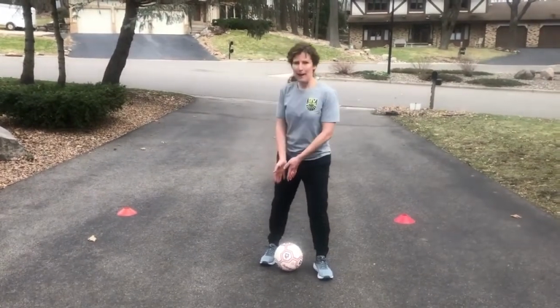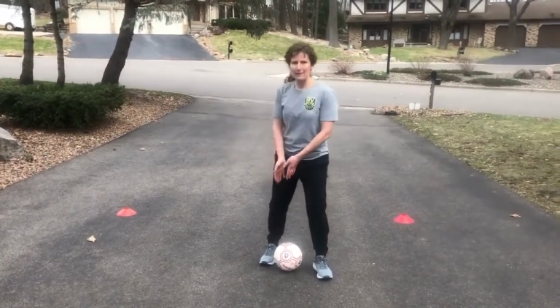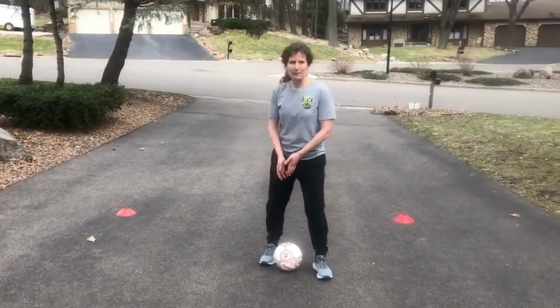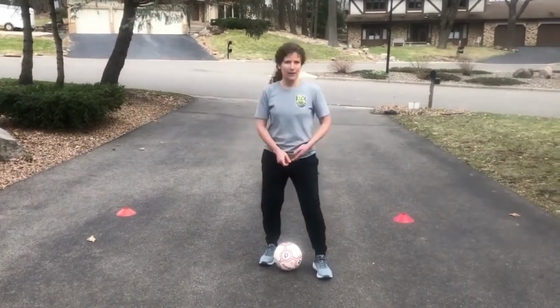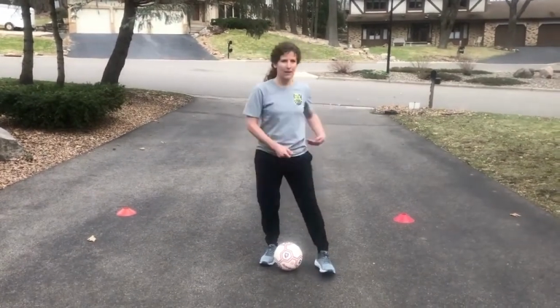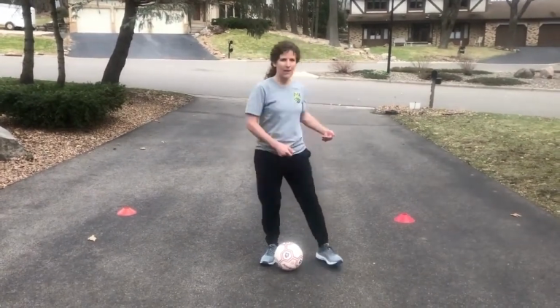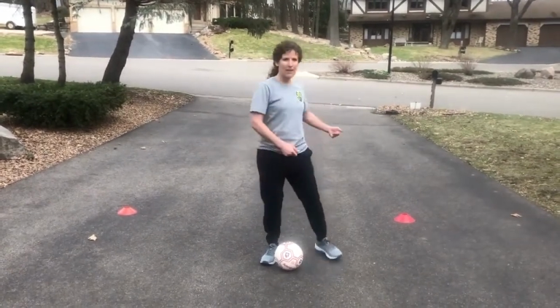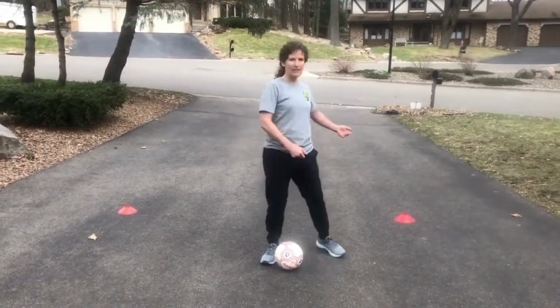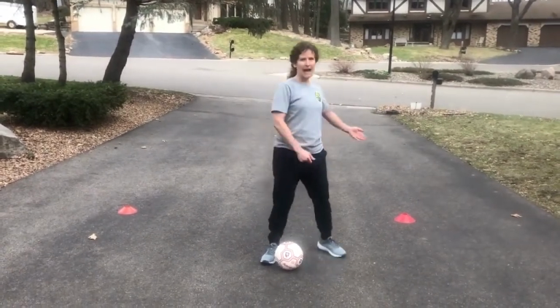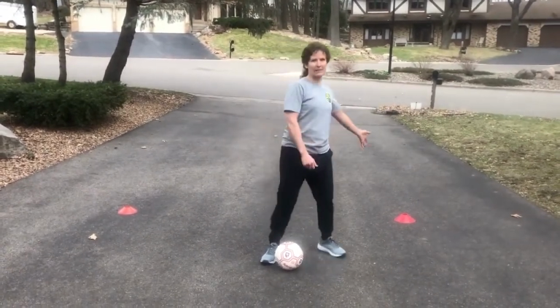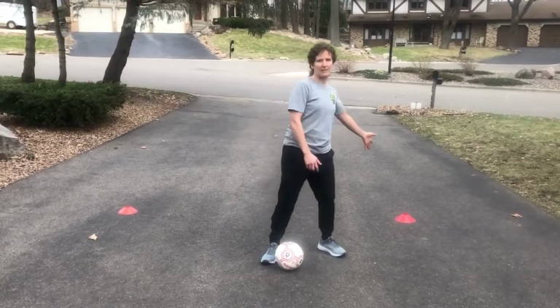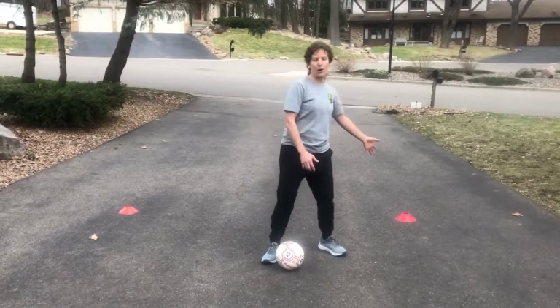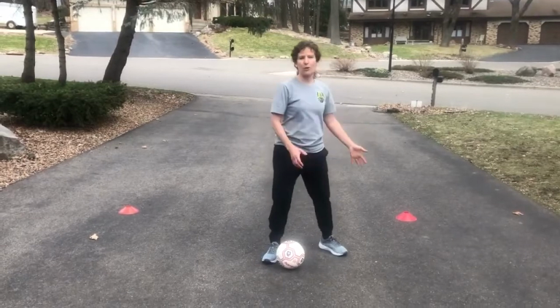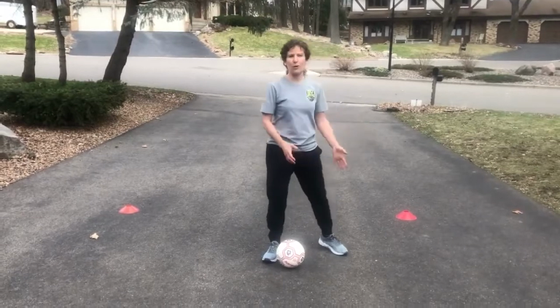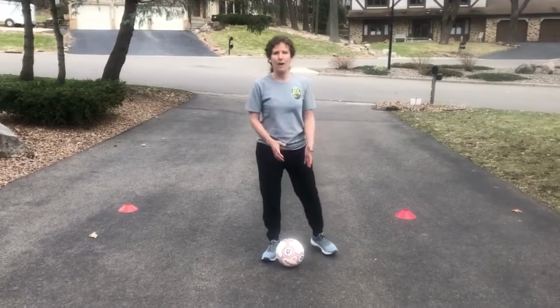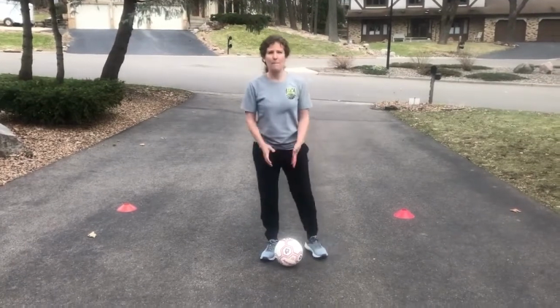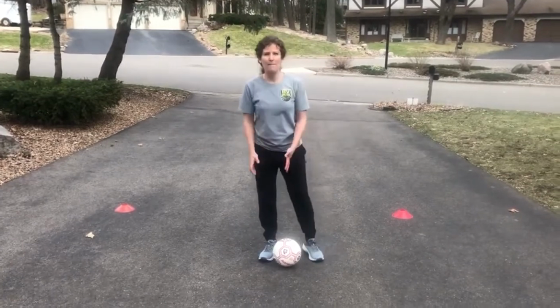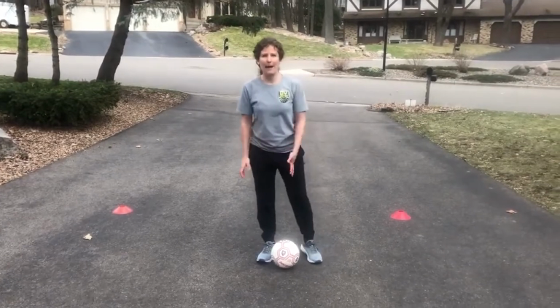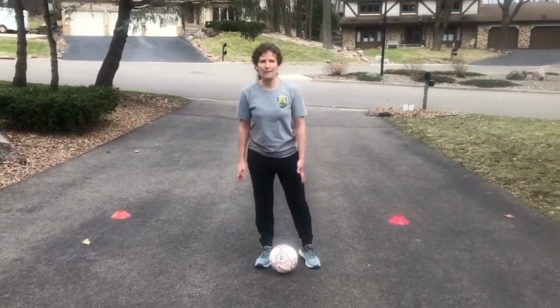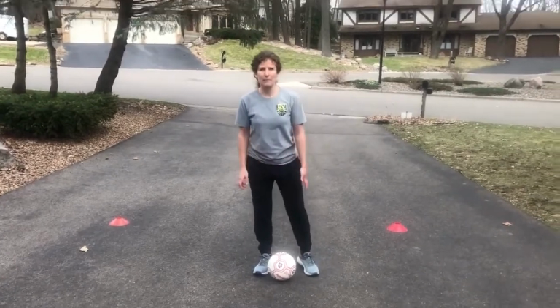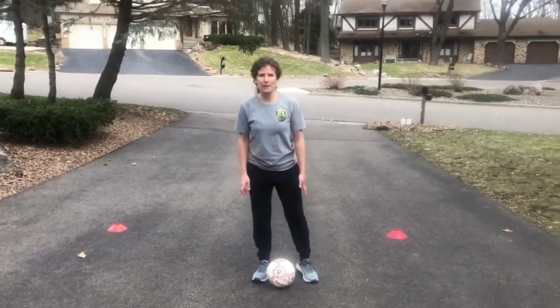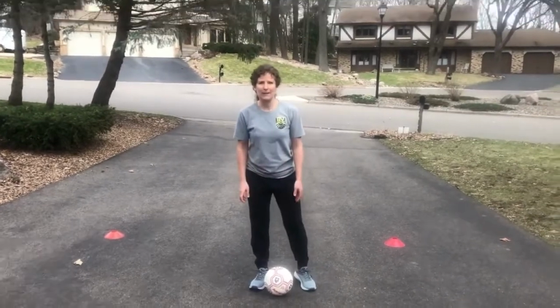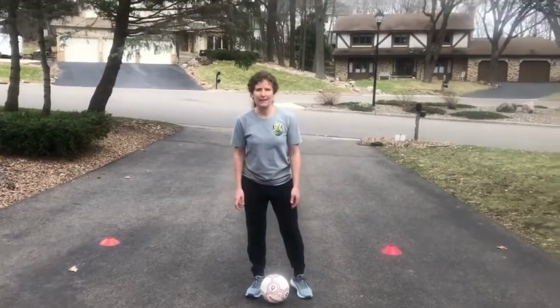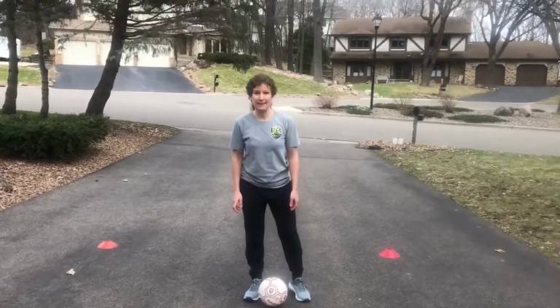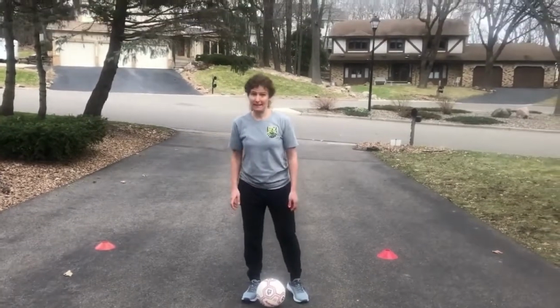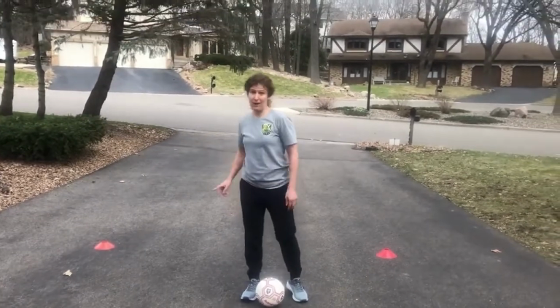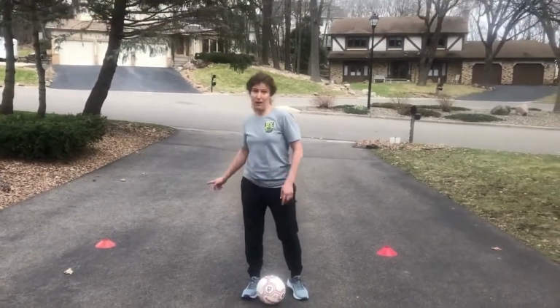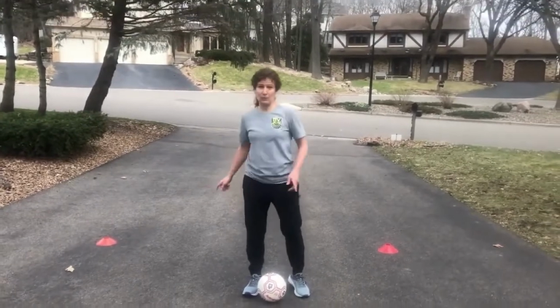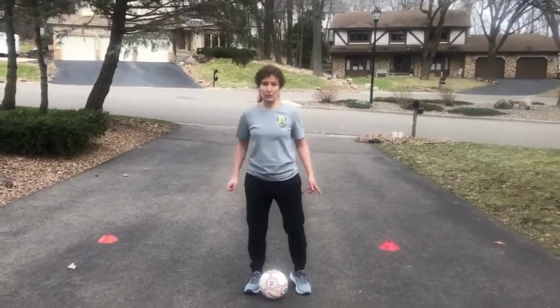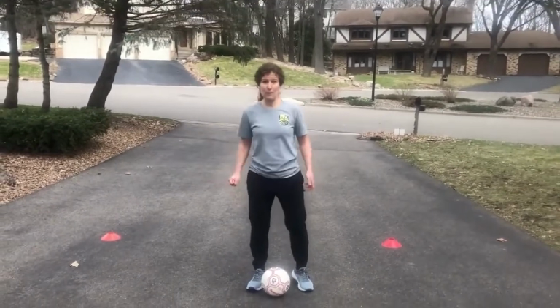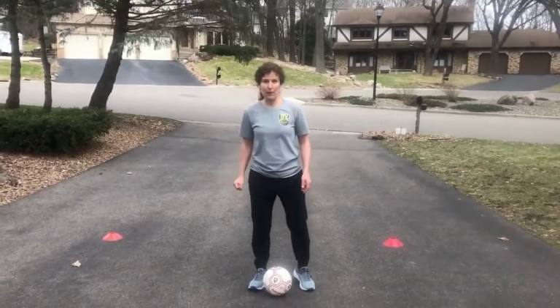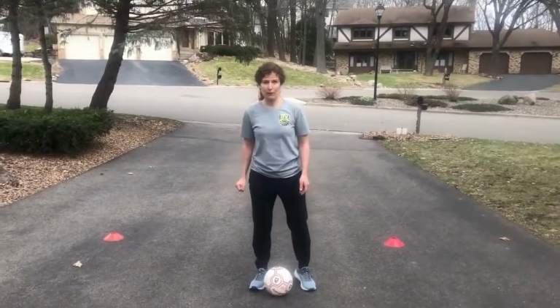Back to the middle, last cone, back to the middle. It gets kind of hard when you do the backwards.